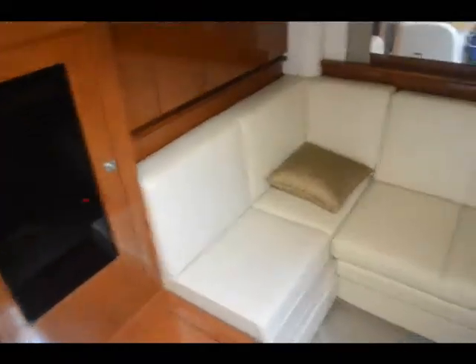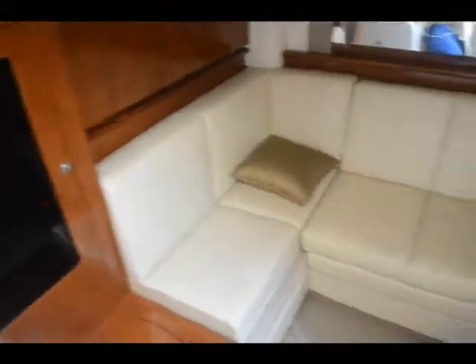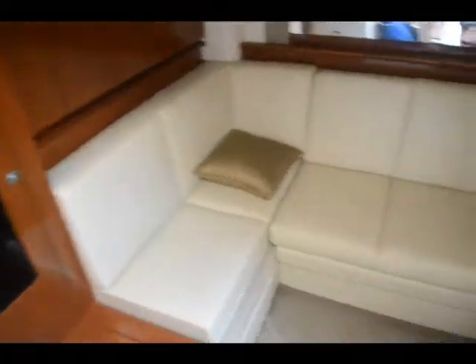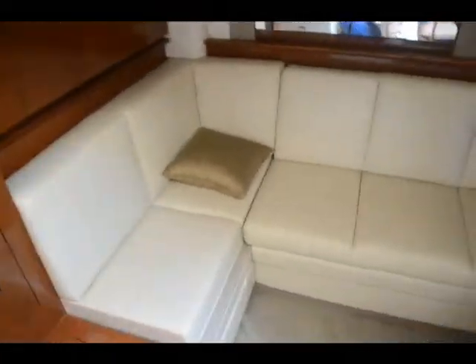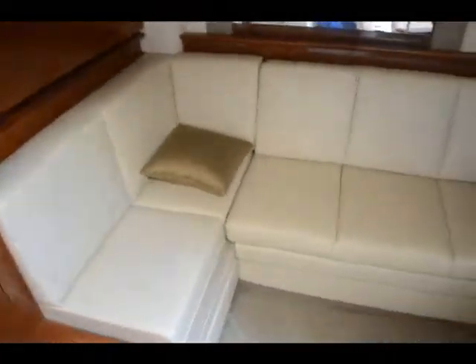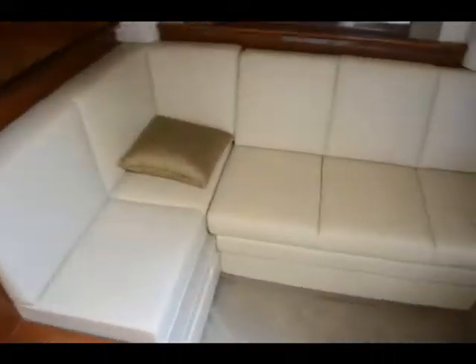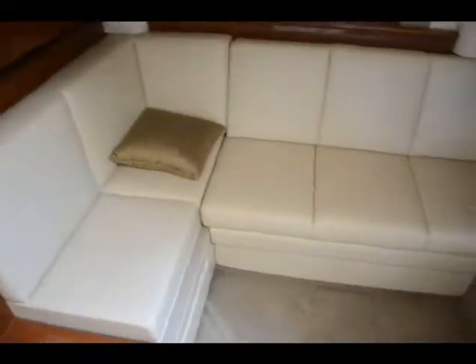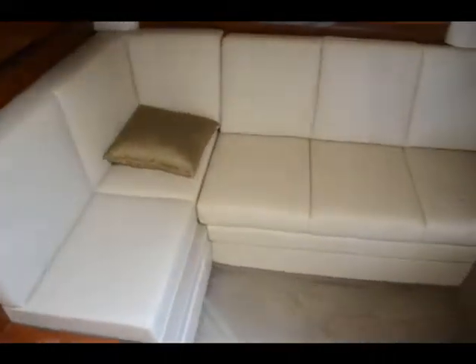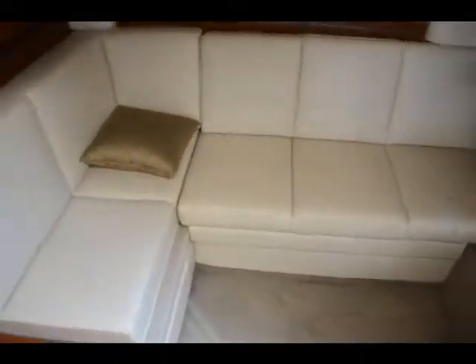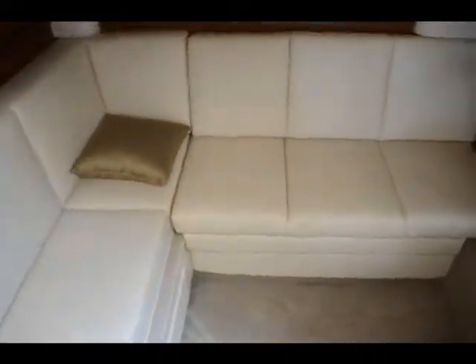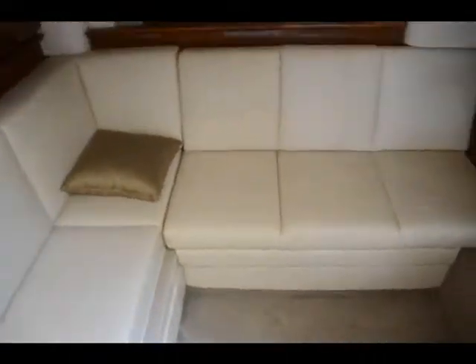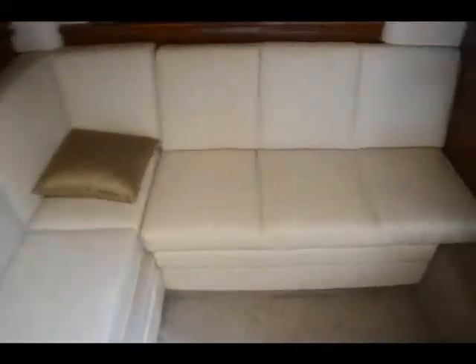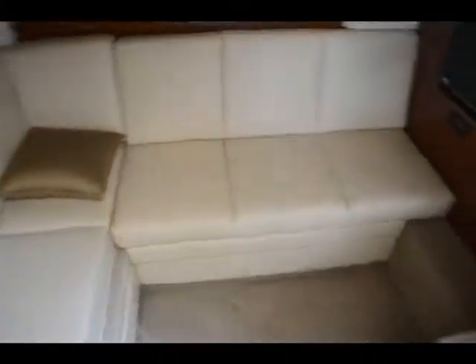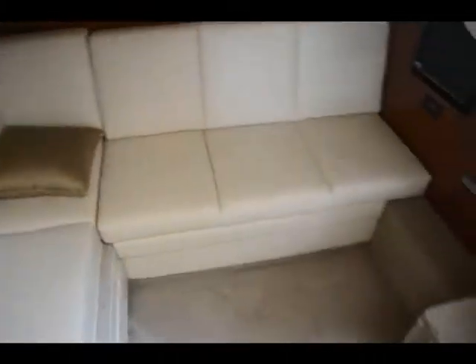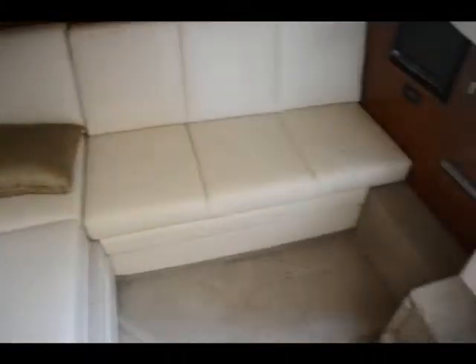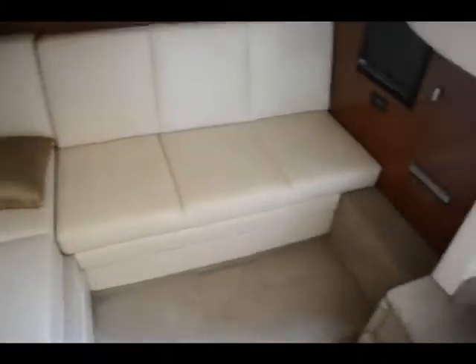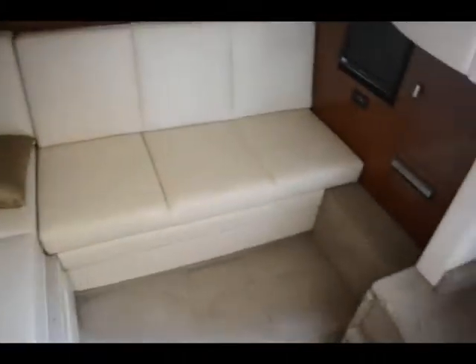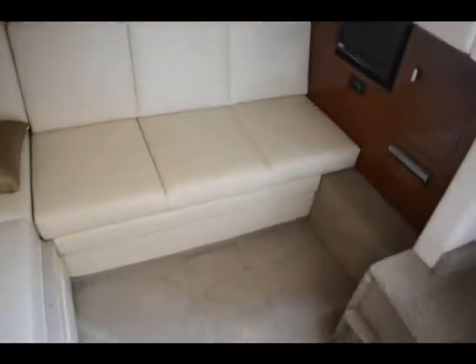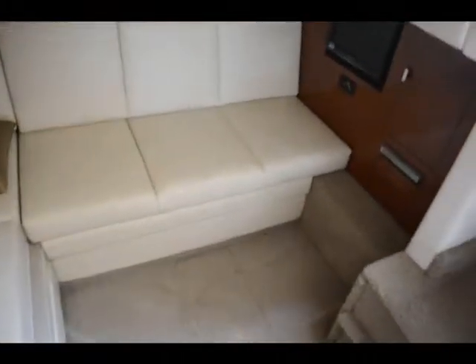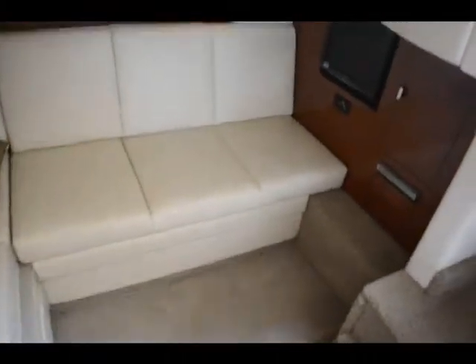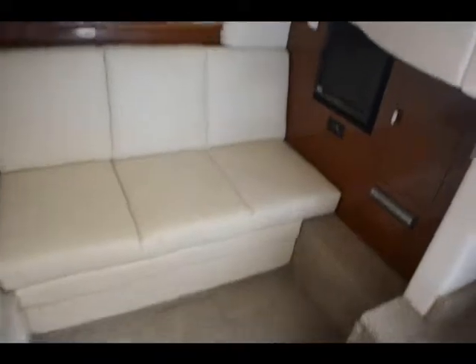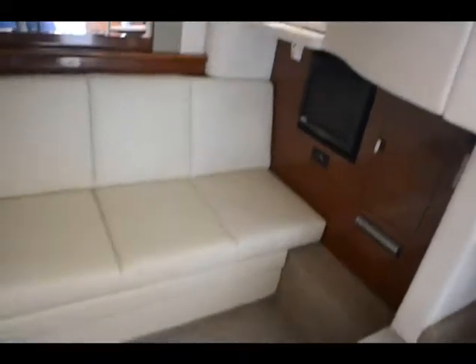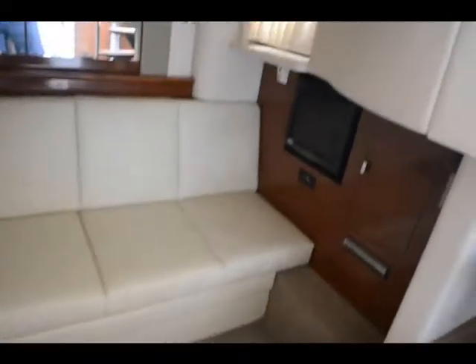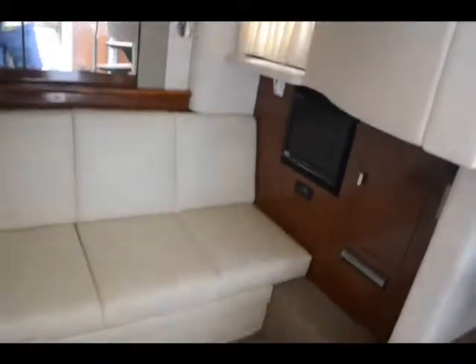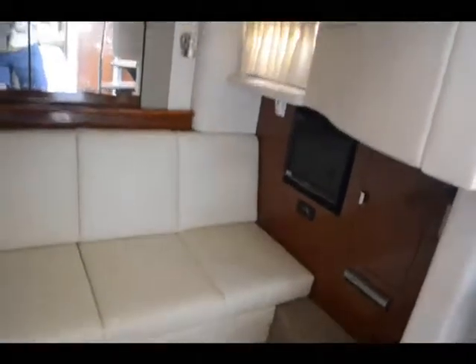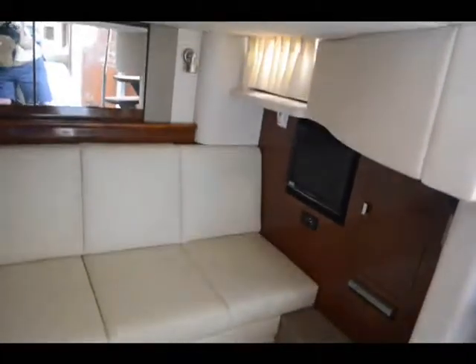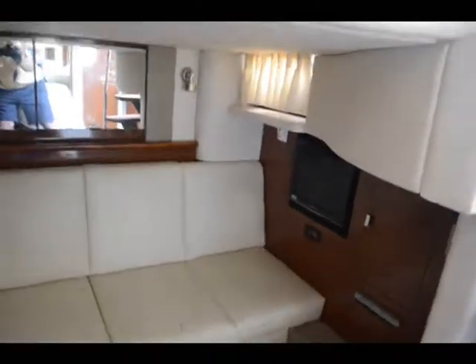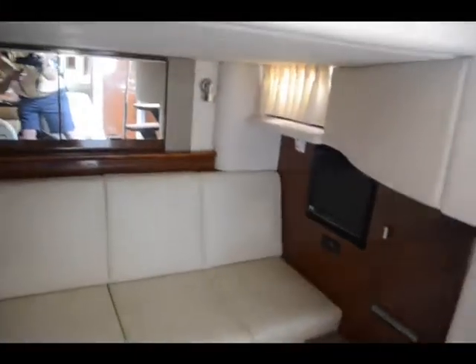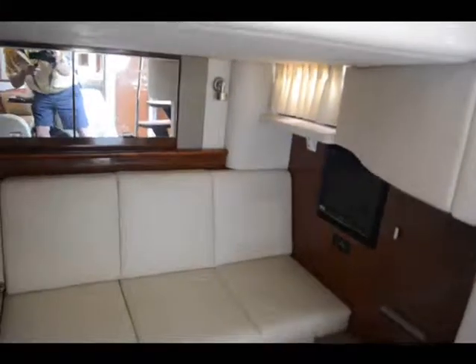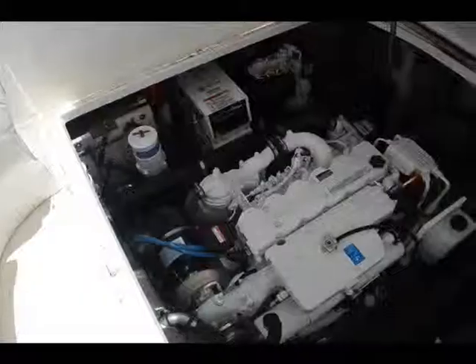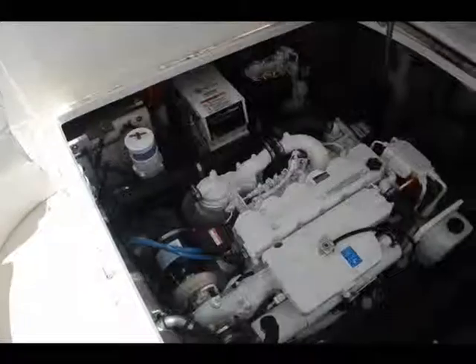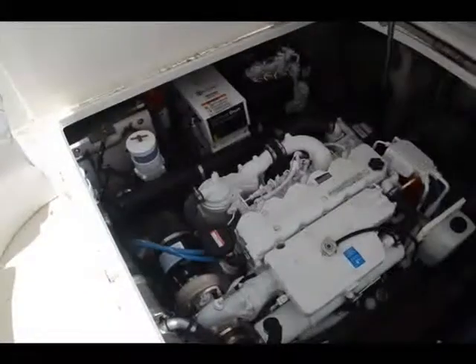Now you're looking at the mid cabin. It makes into a berth and also has a TV and DVD player.